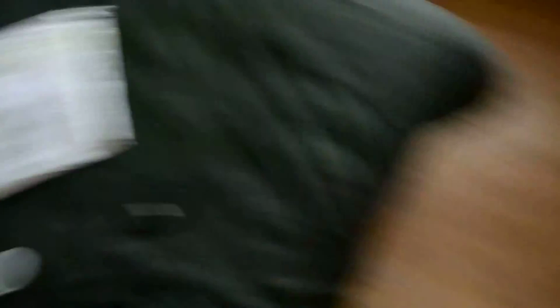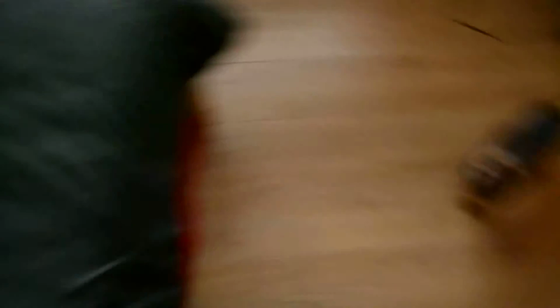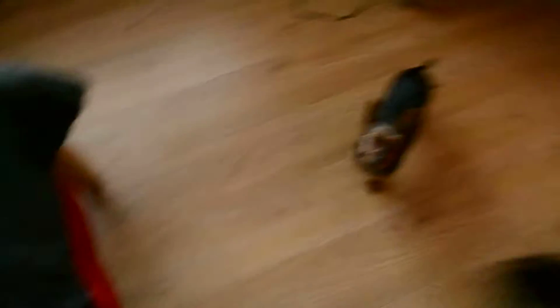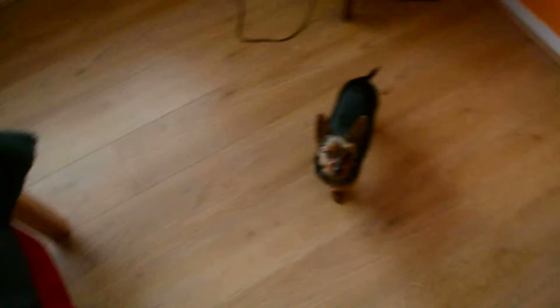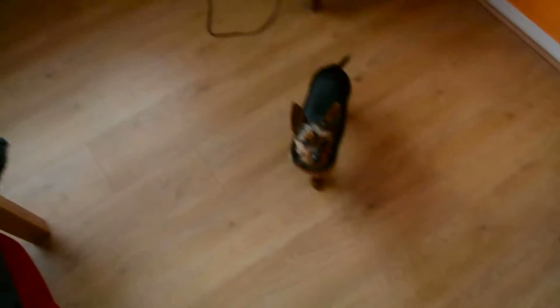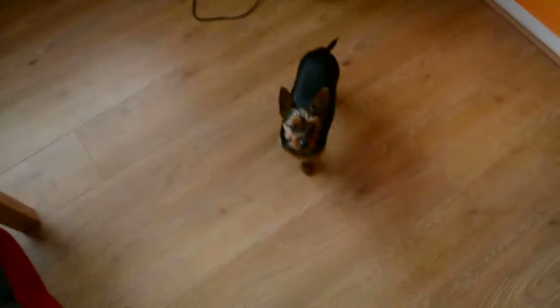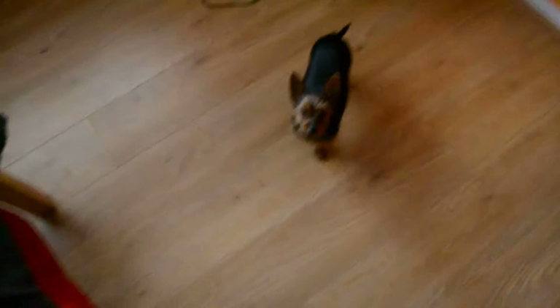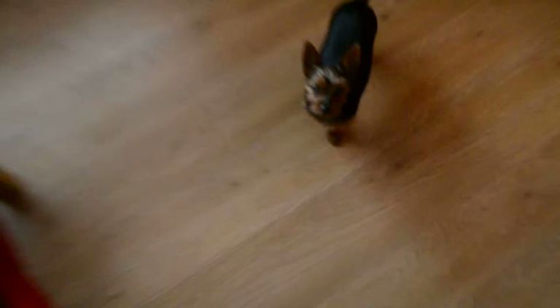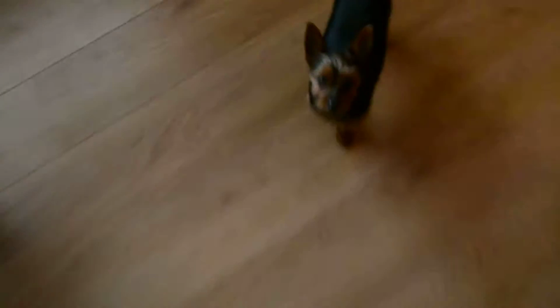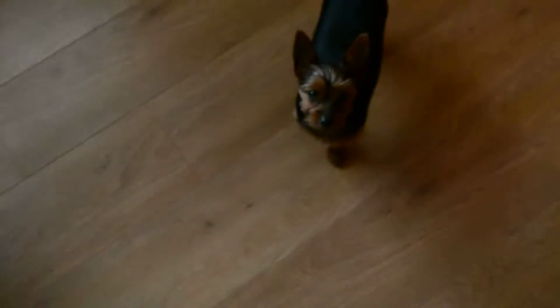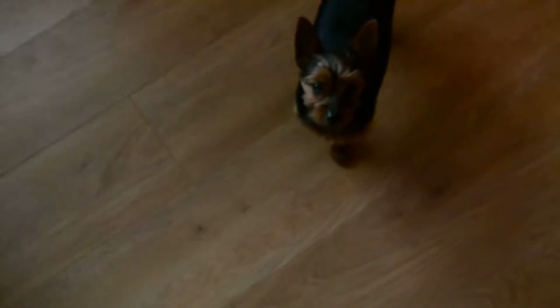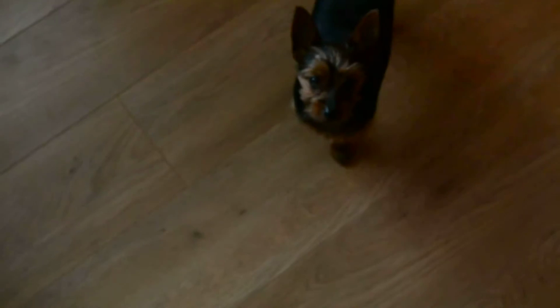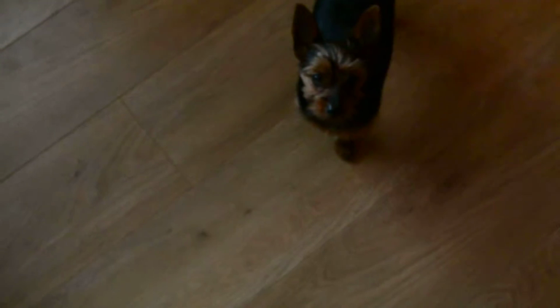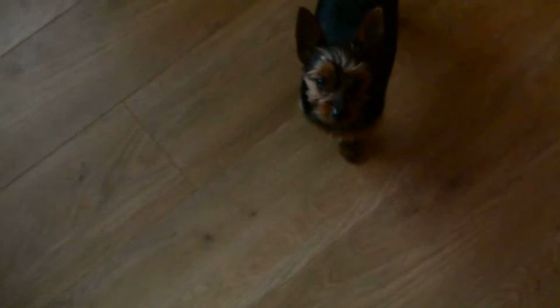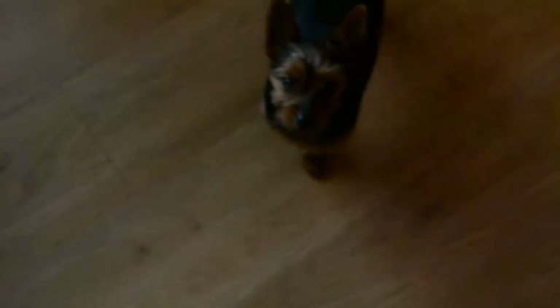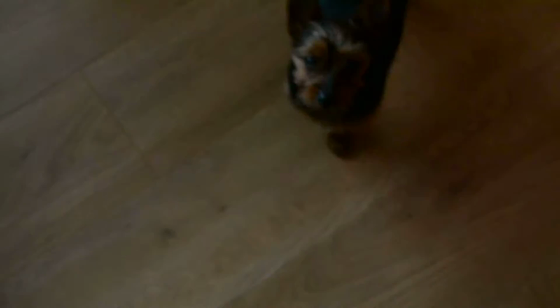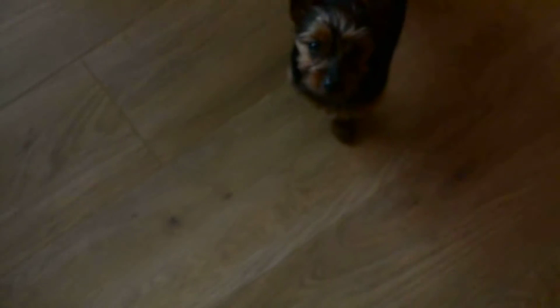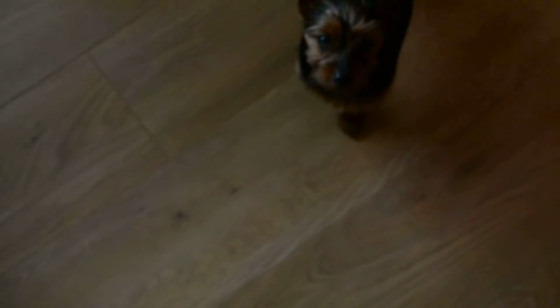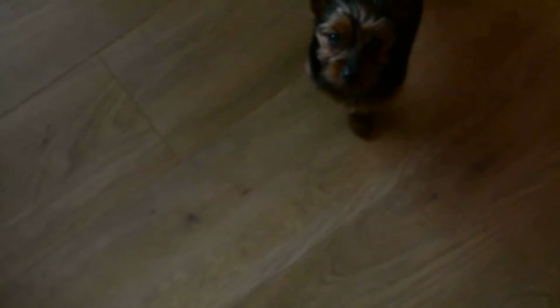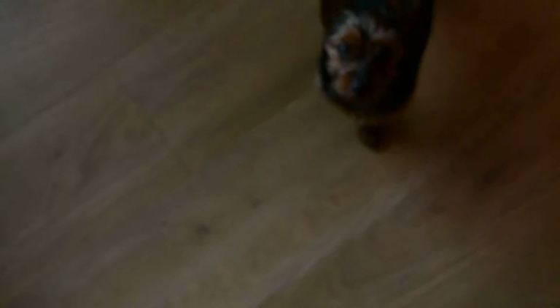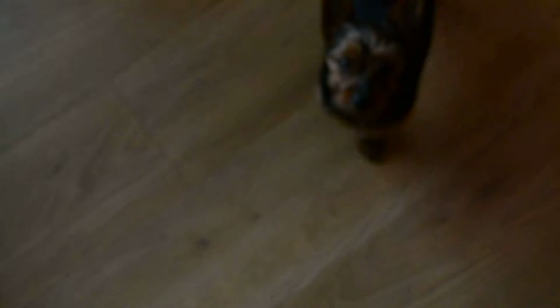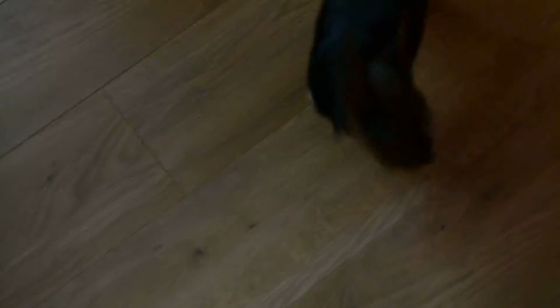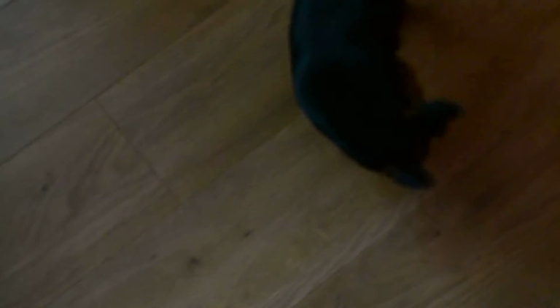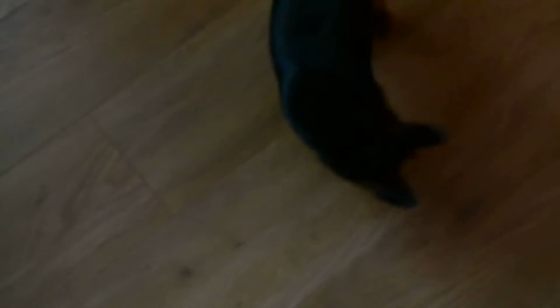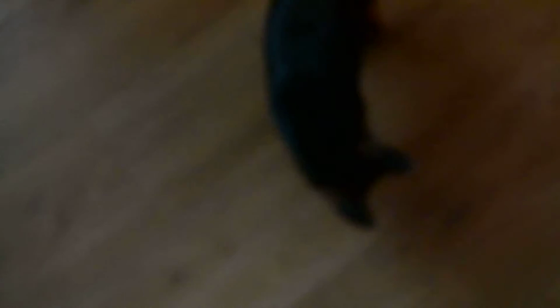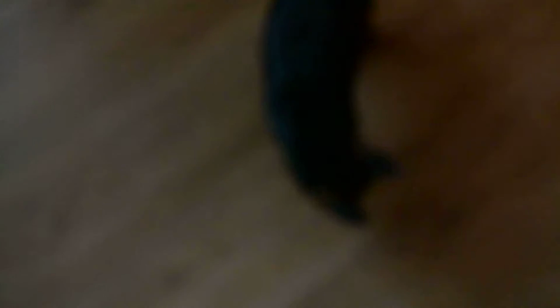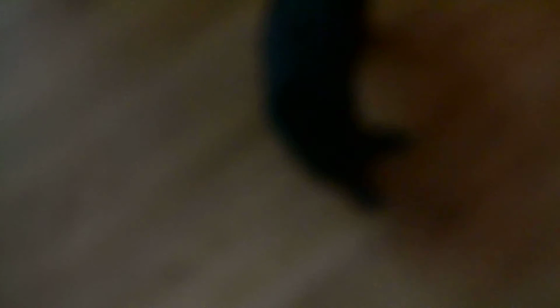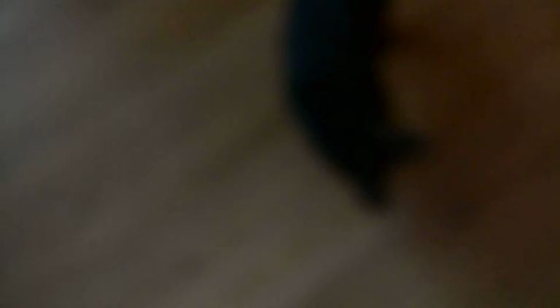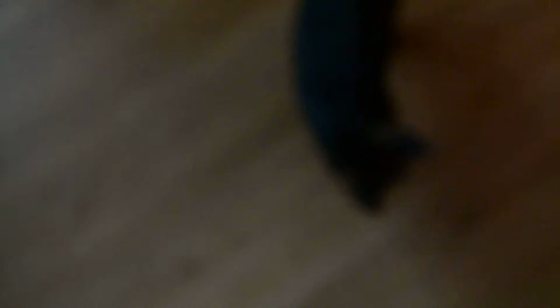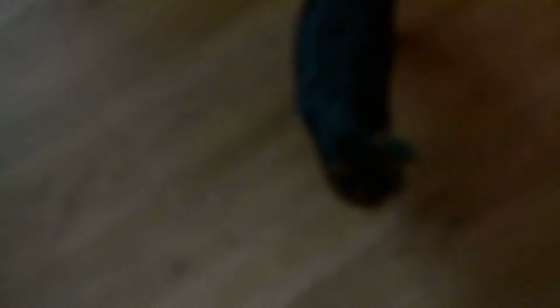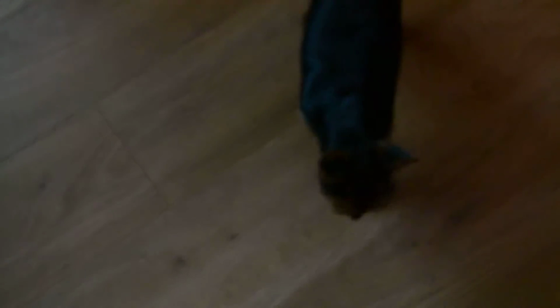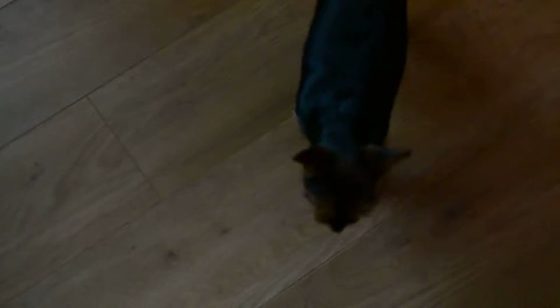Here's my dog. Look at him - he's so tiny. Look at my puppy.